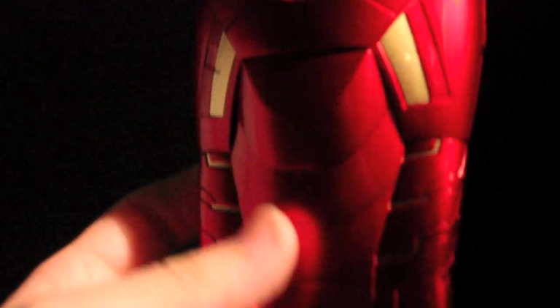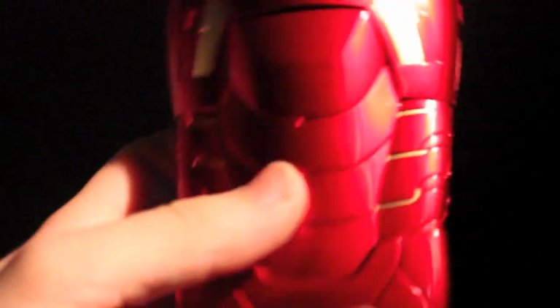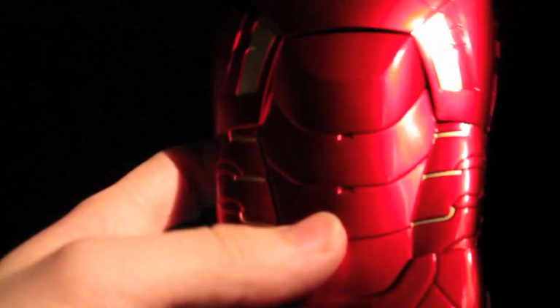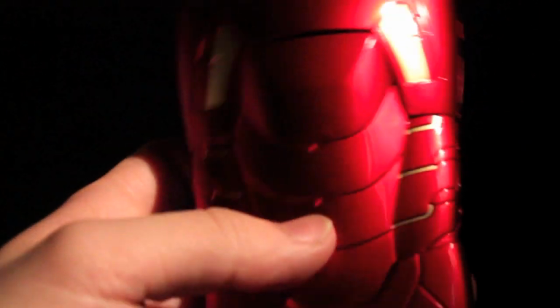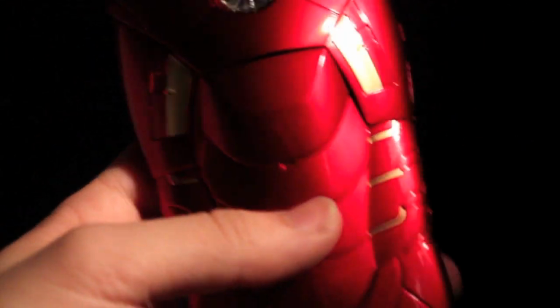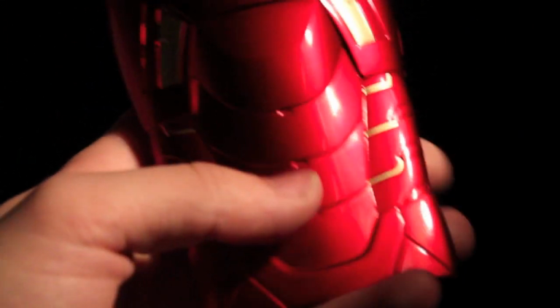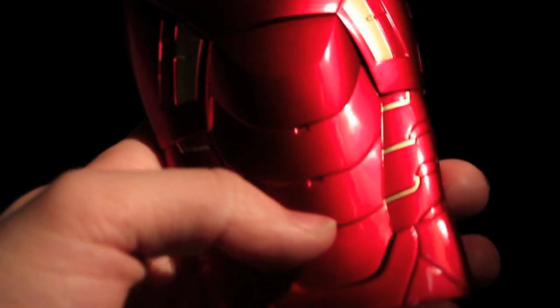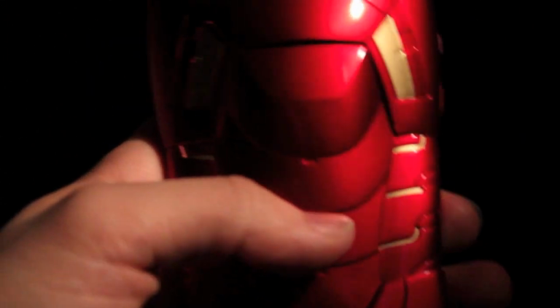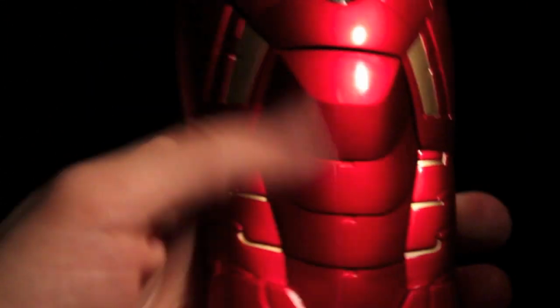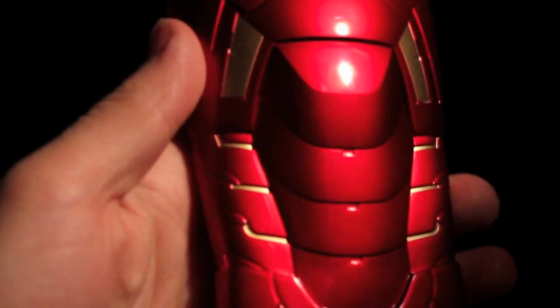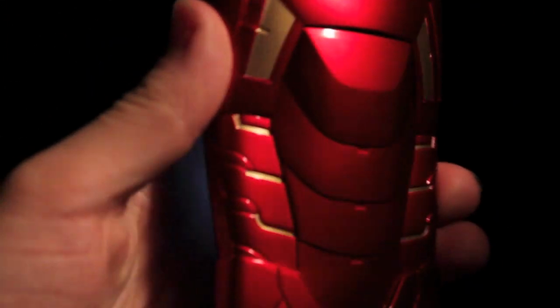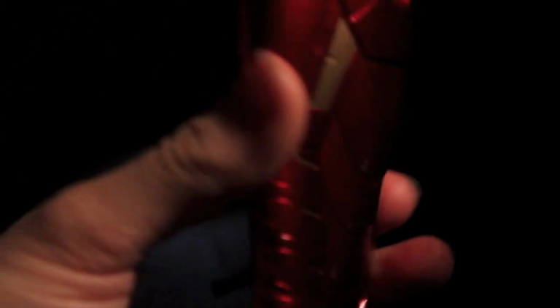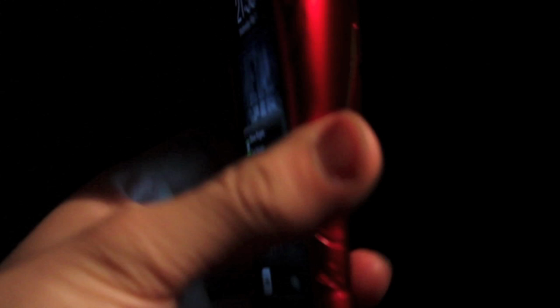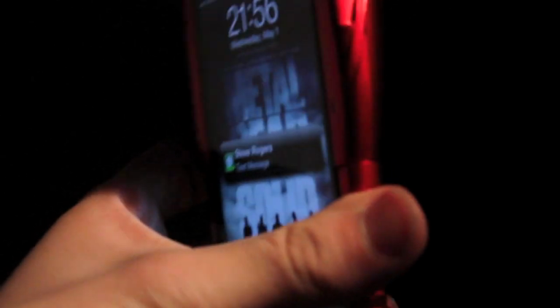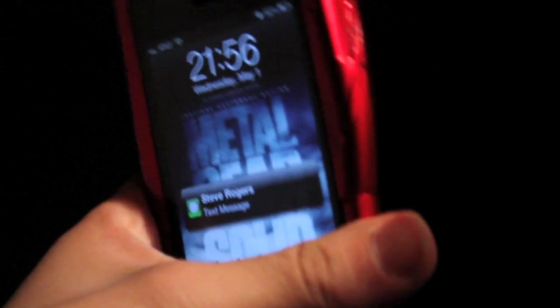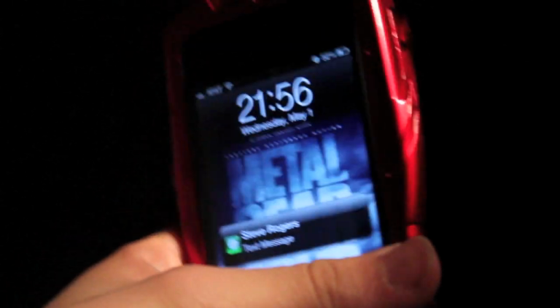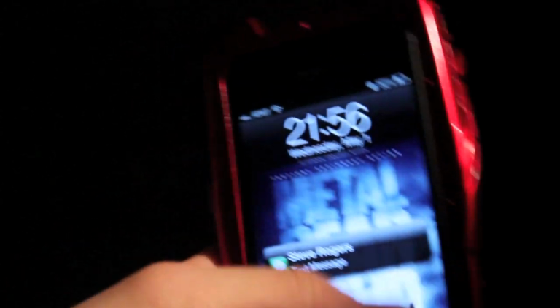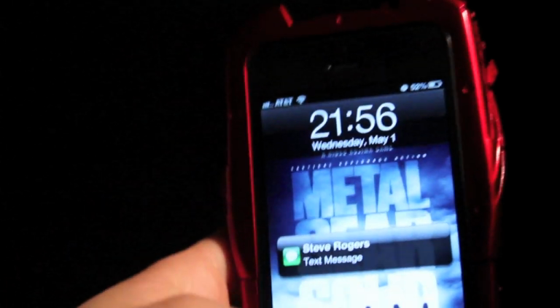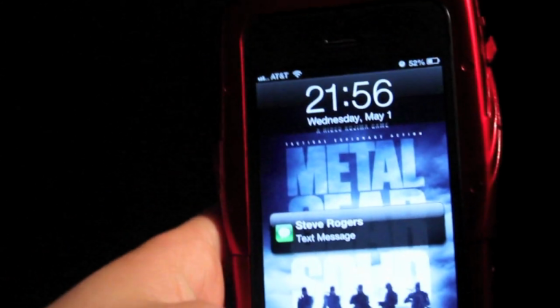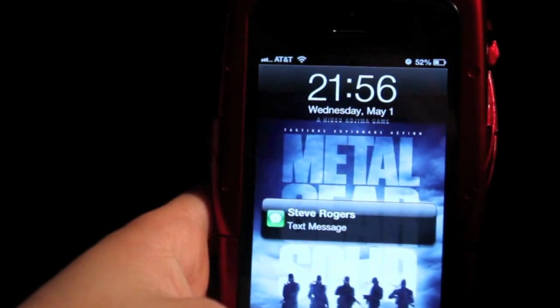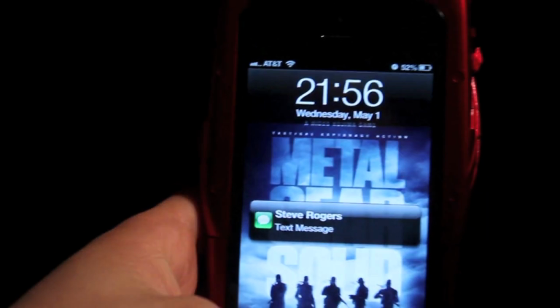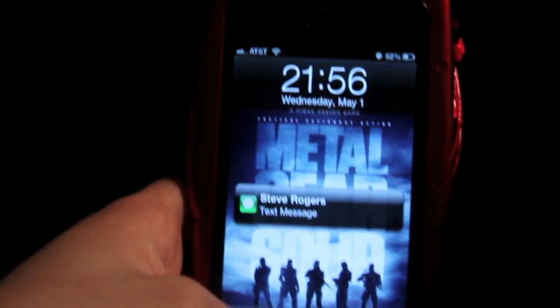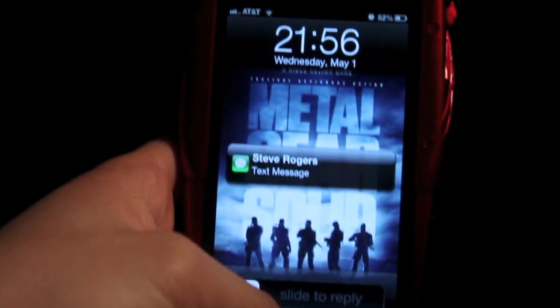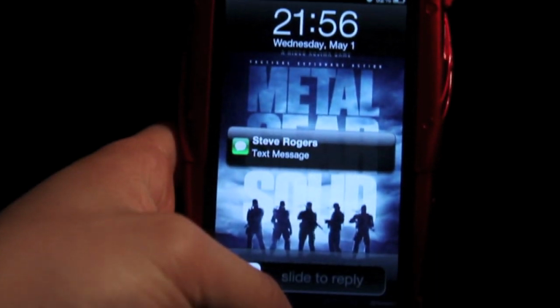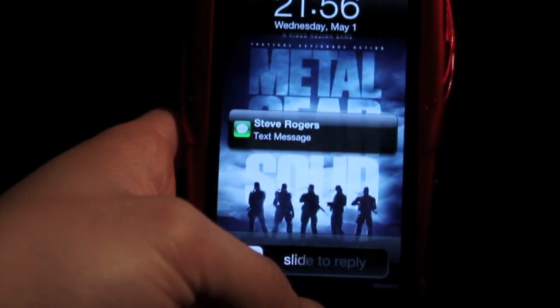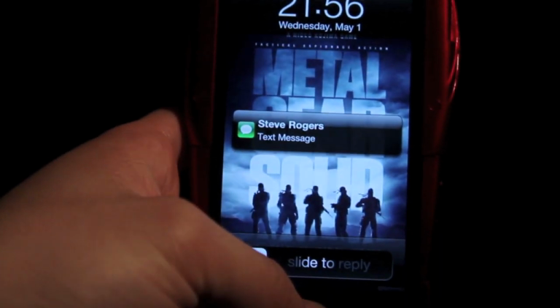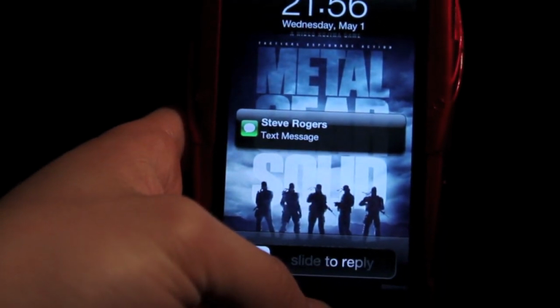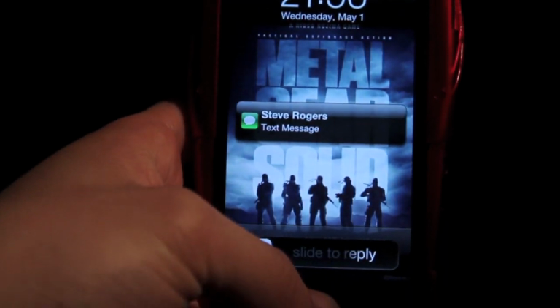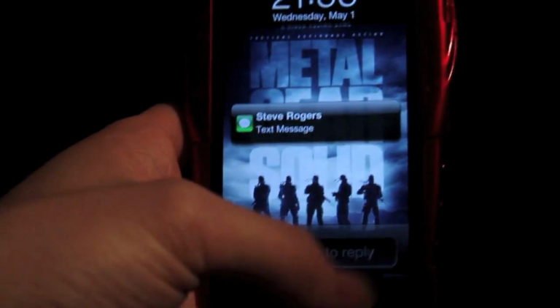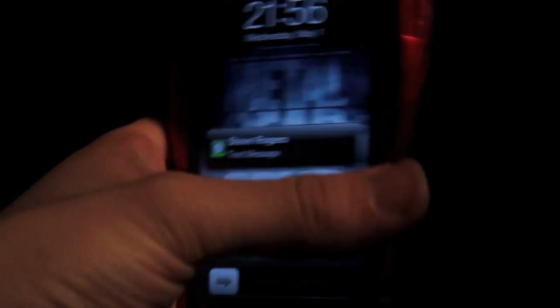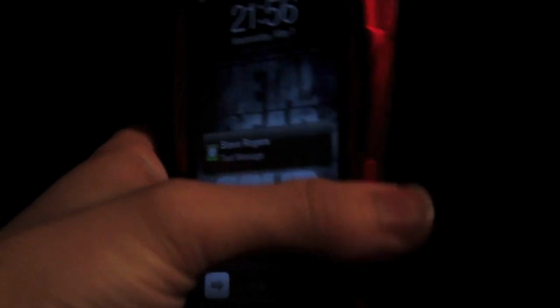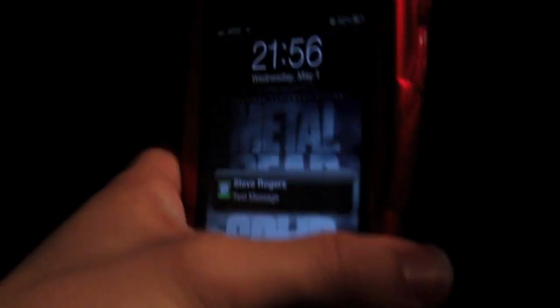Just got a text message — you saw it light up there. It's pretty cool. From my buddy Steve Rogers.